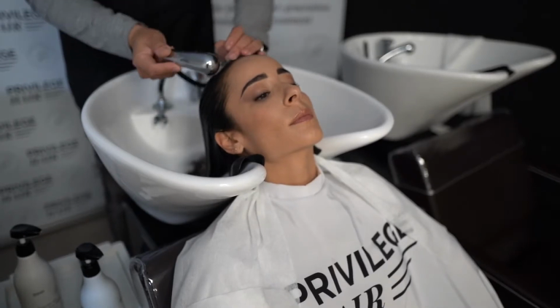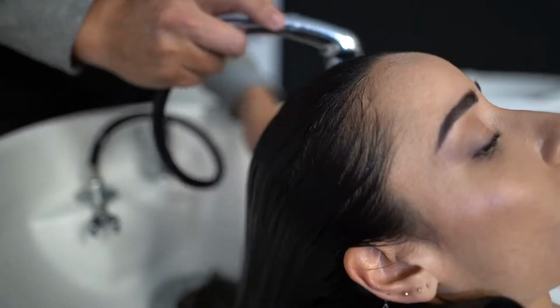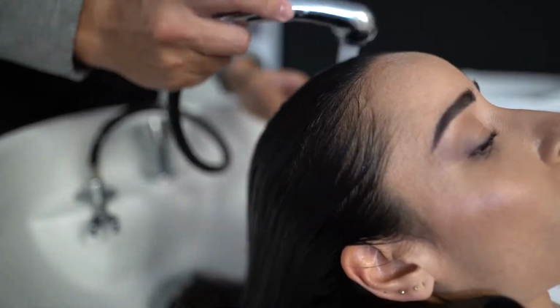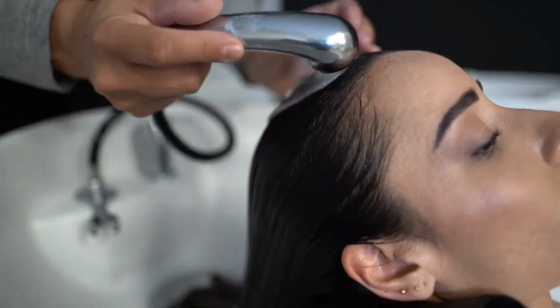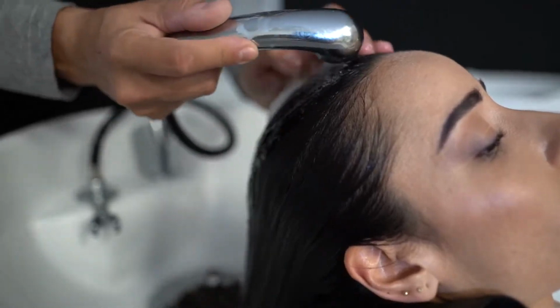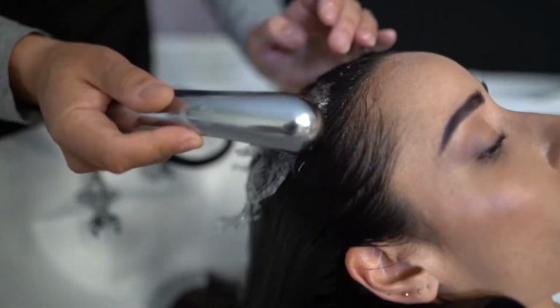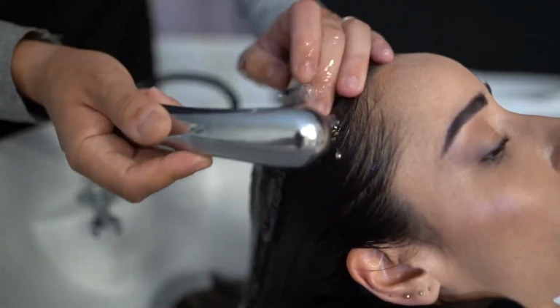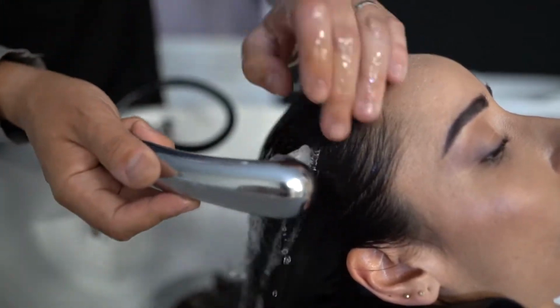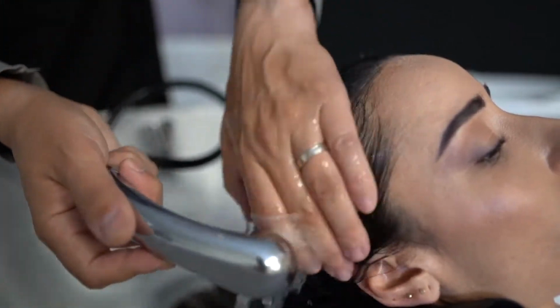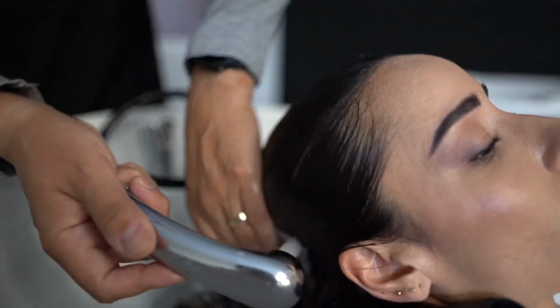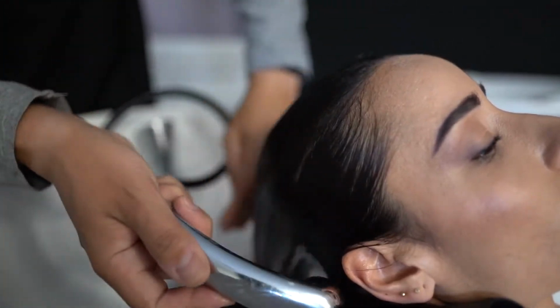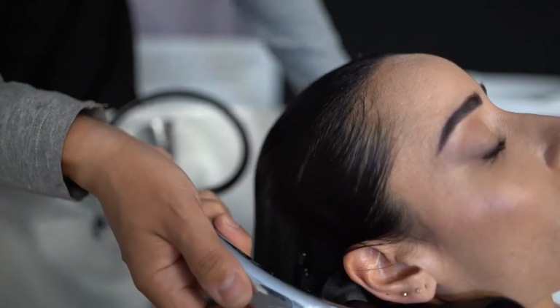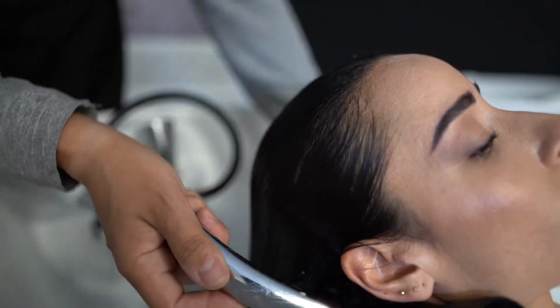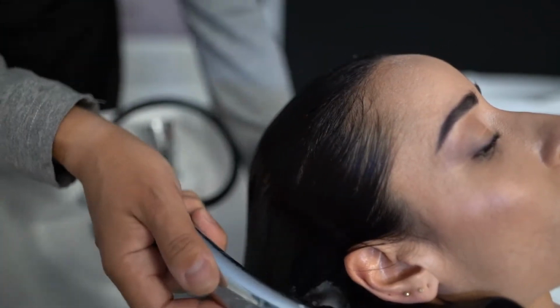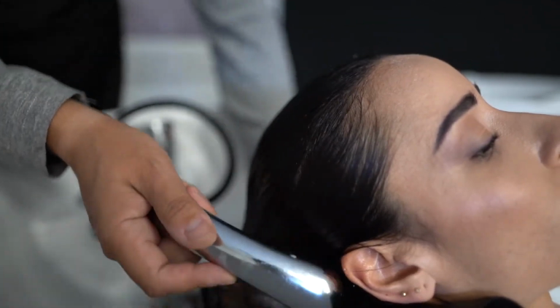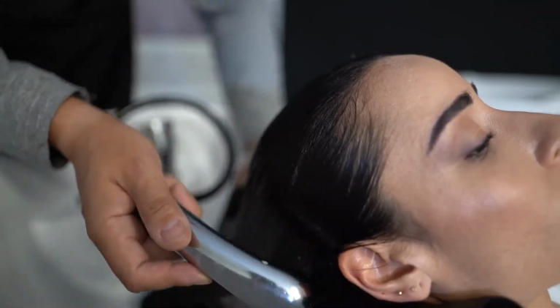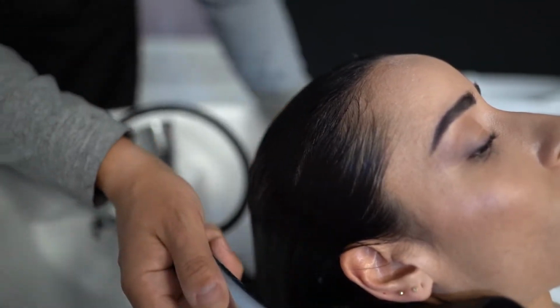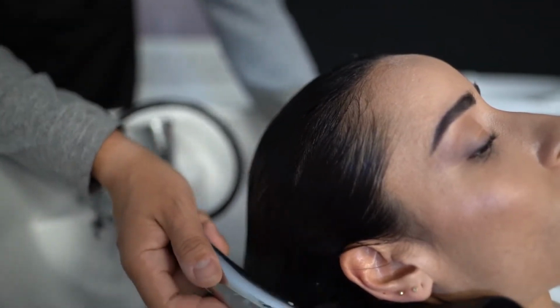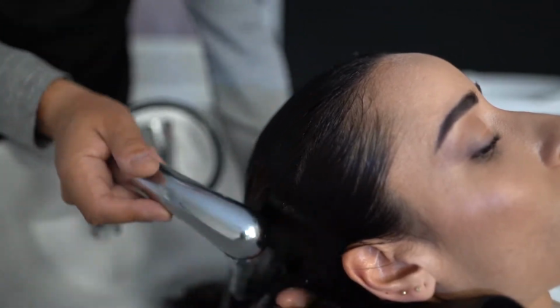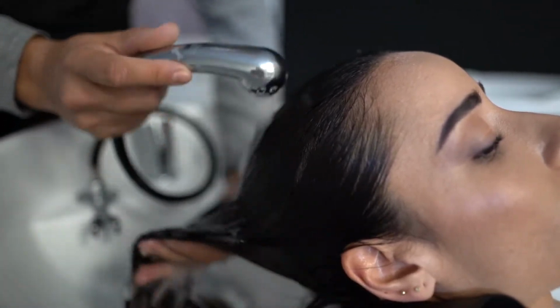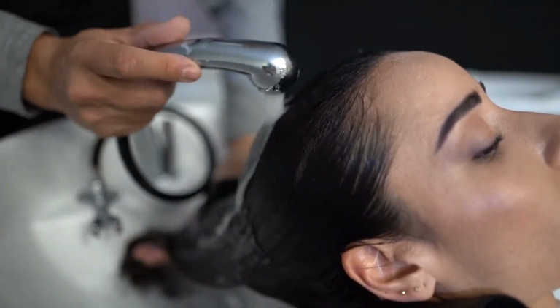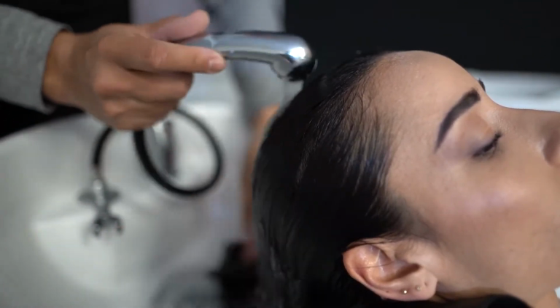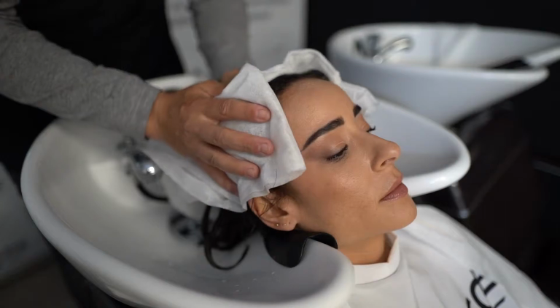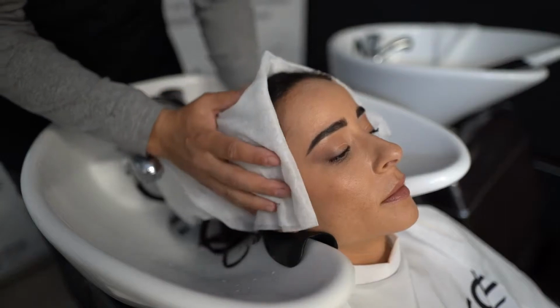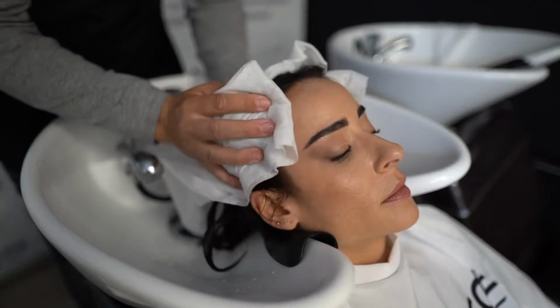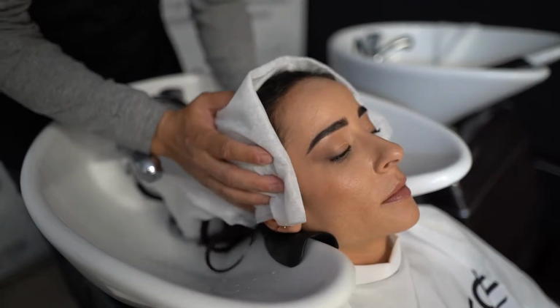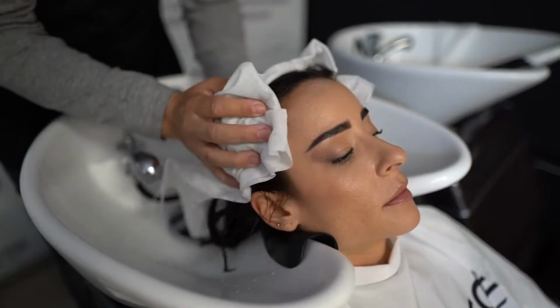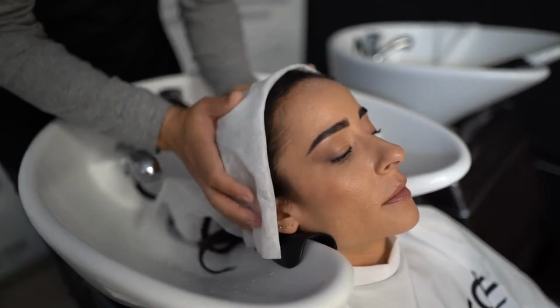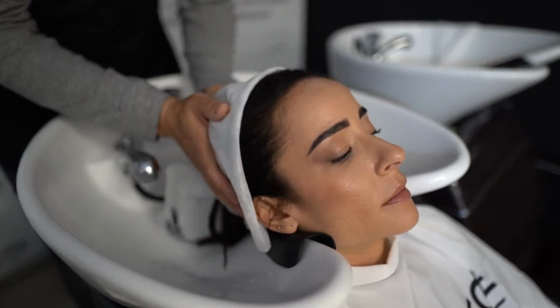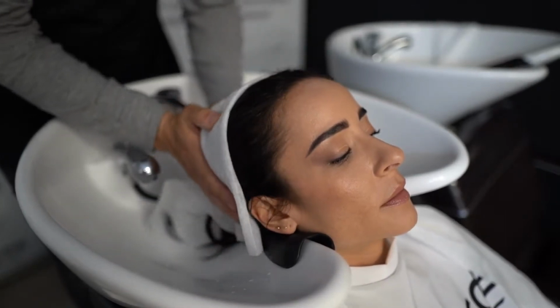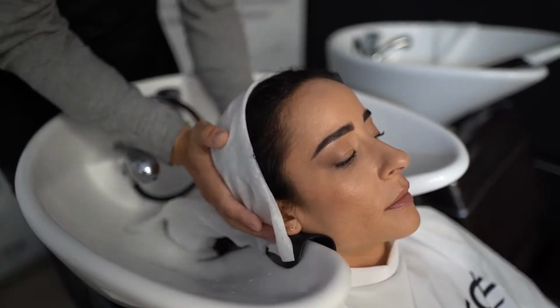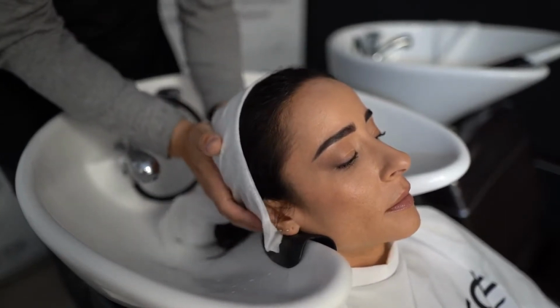After the exposure time, remove excess moisture with a towel and blow dry the hair until 100% dry.